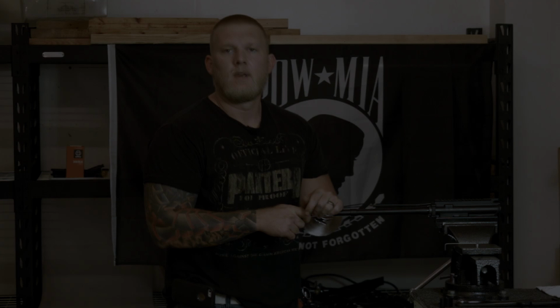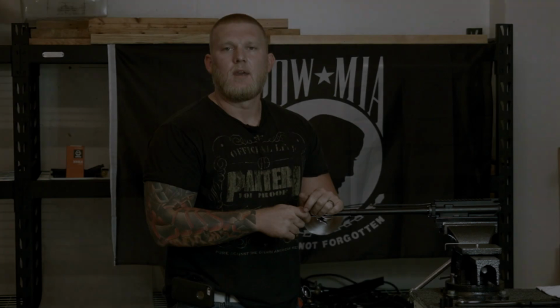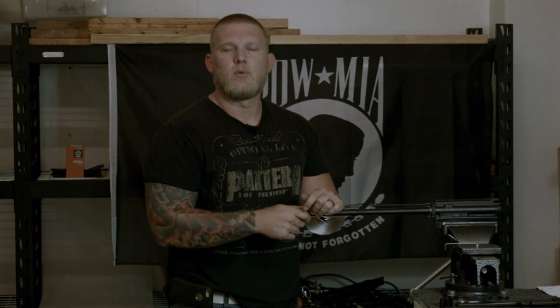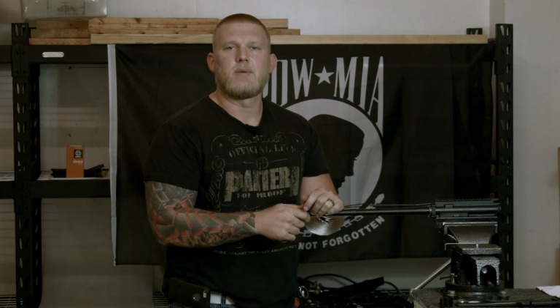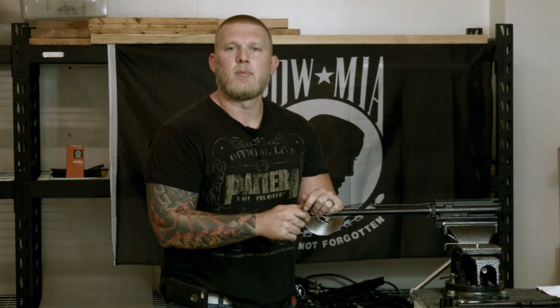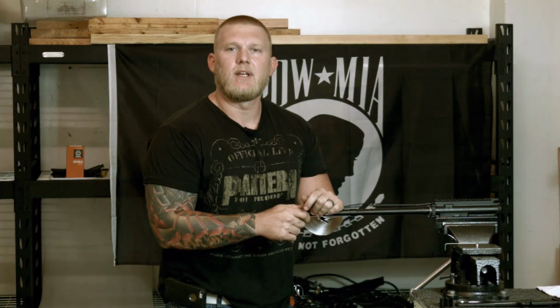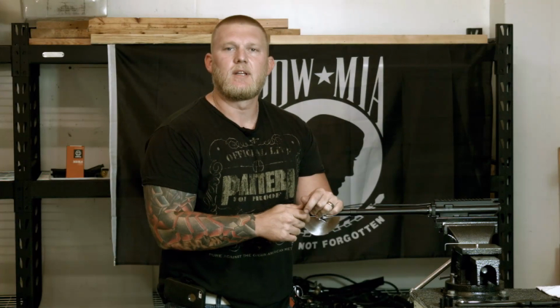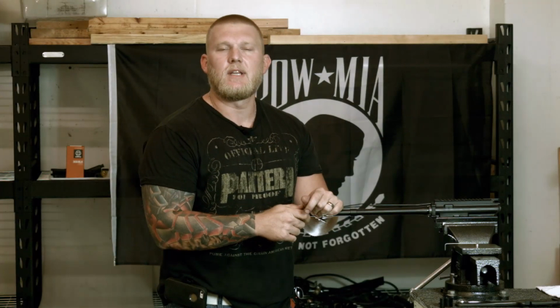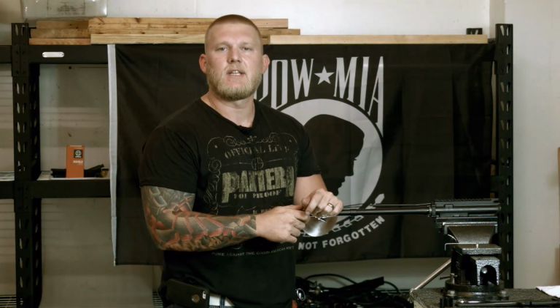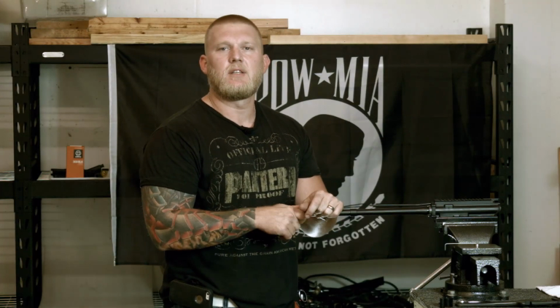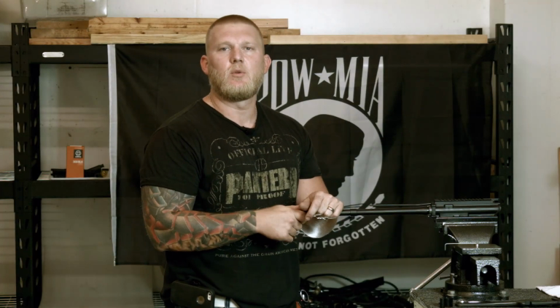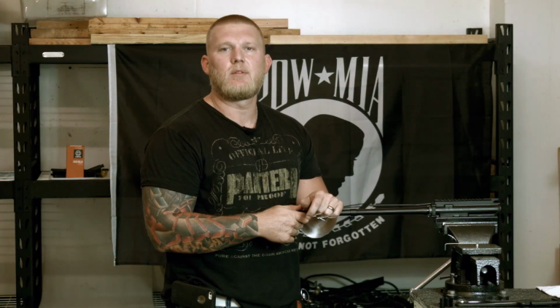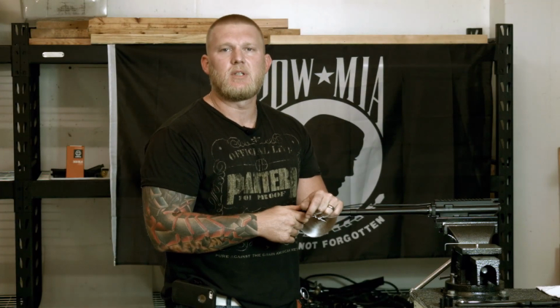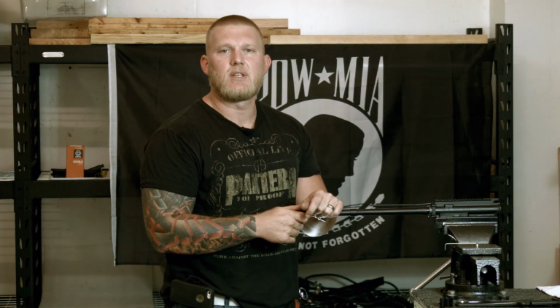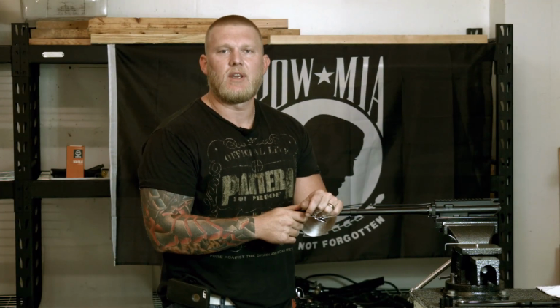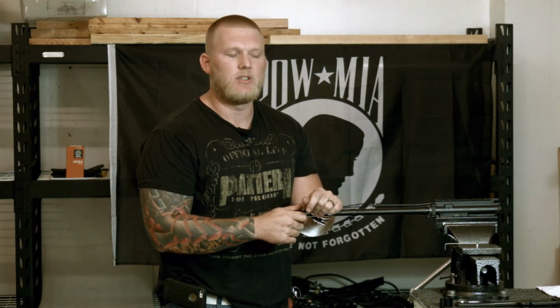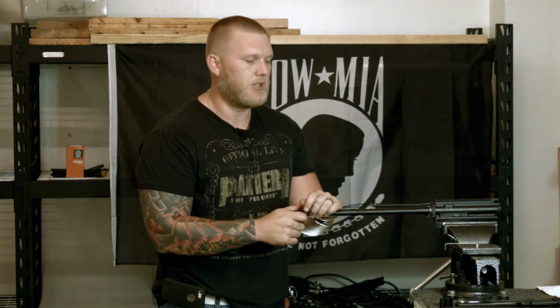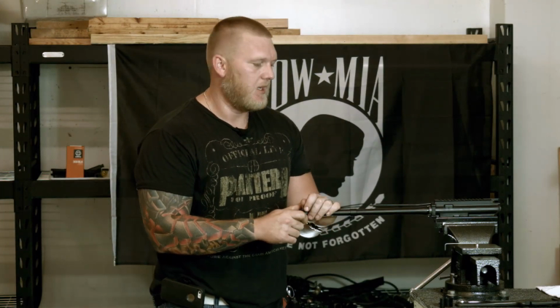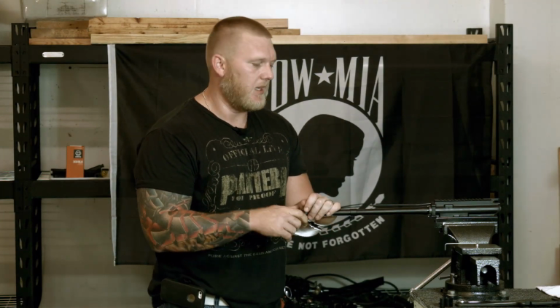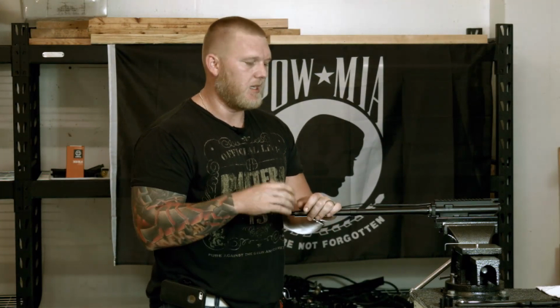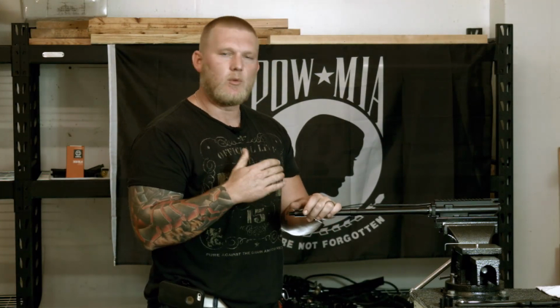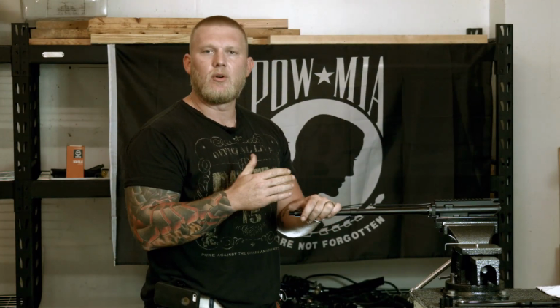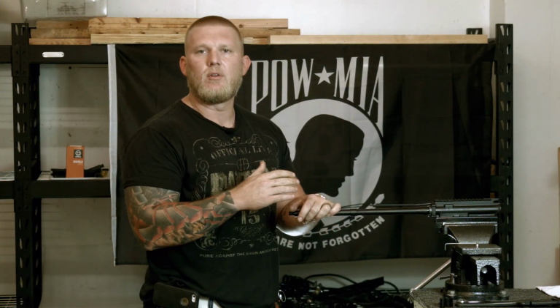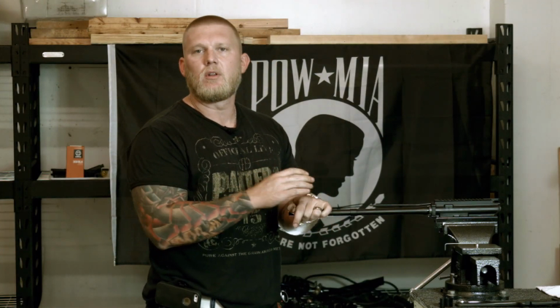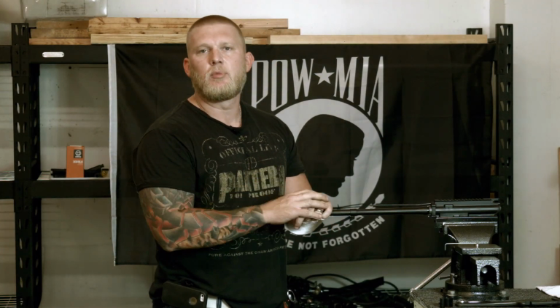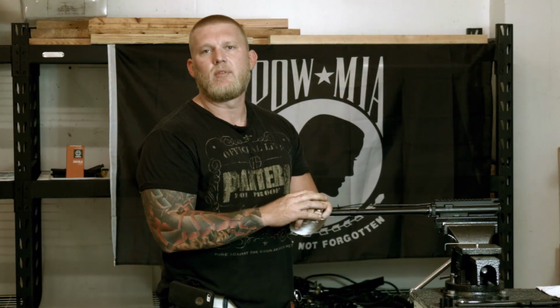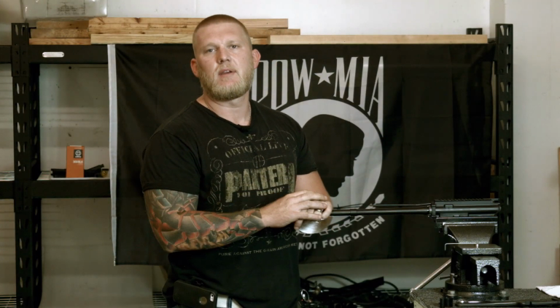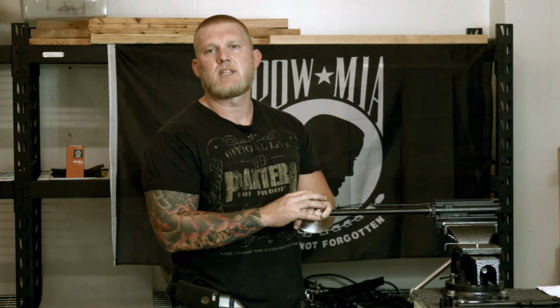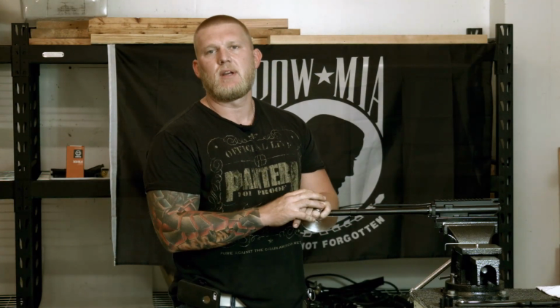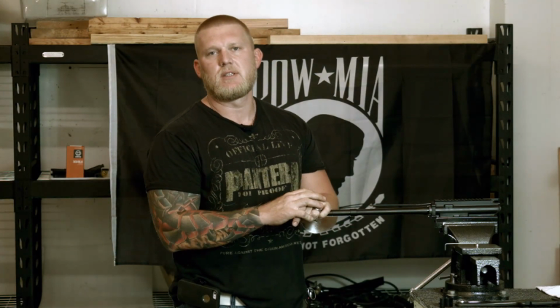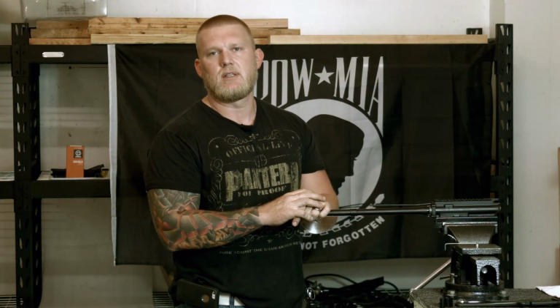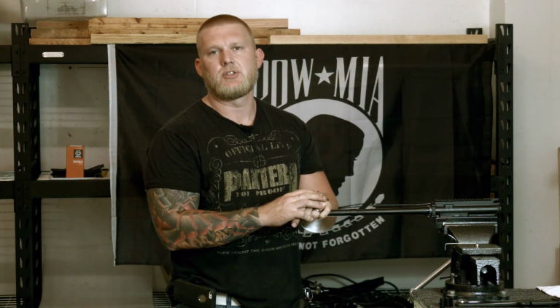Hey, what's up everybody? Clint Hanson here with Ballistic Advantage, and today we're going over low profile gas block installation.